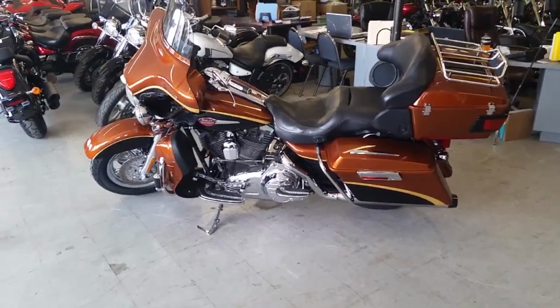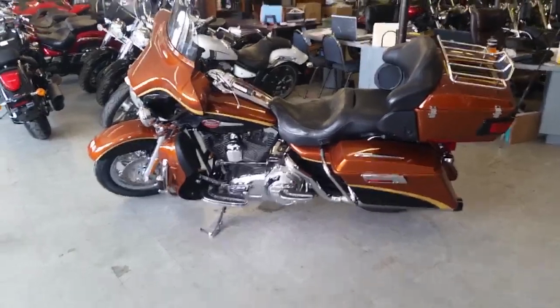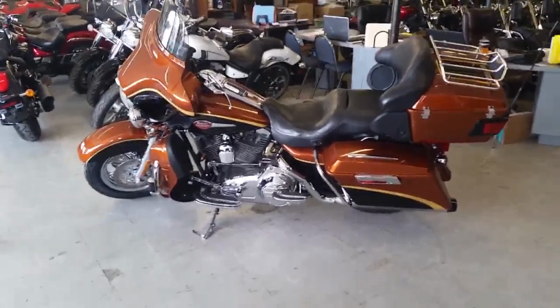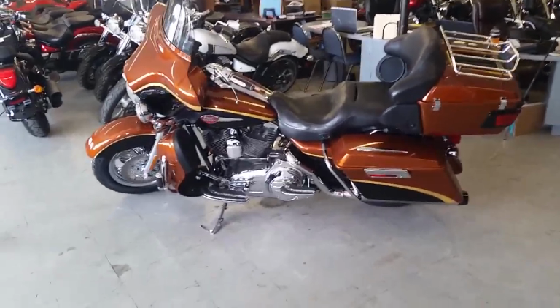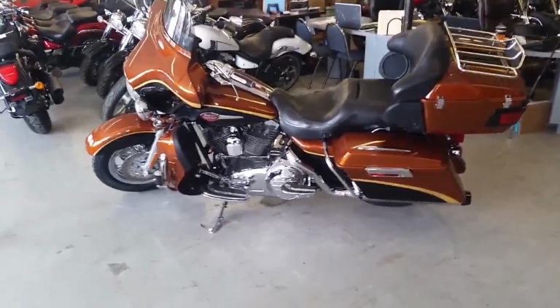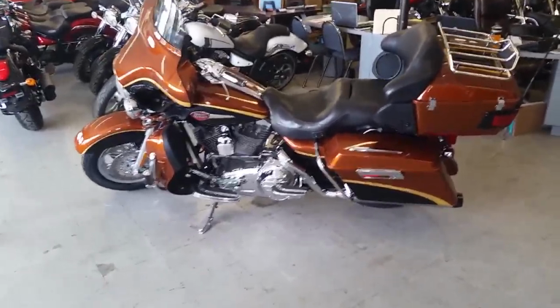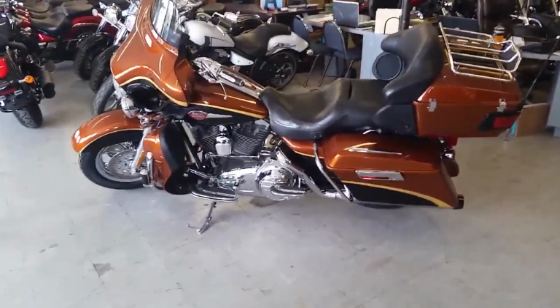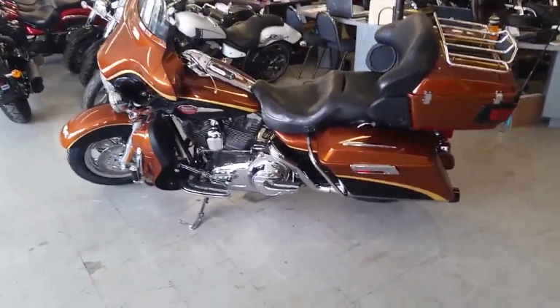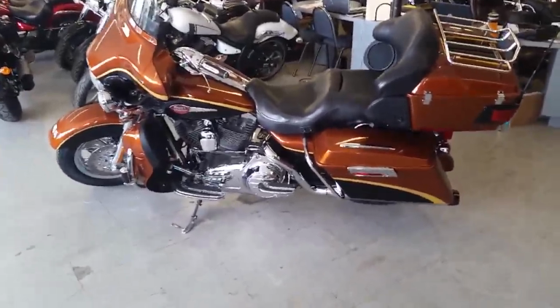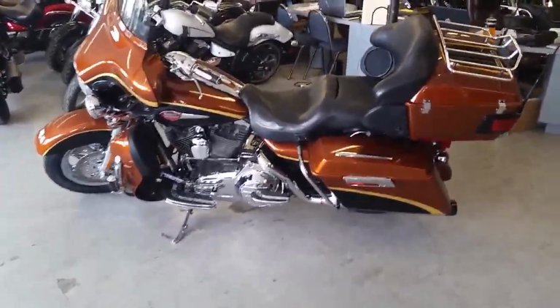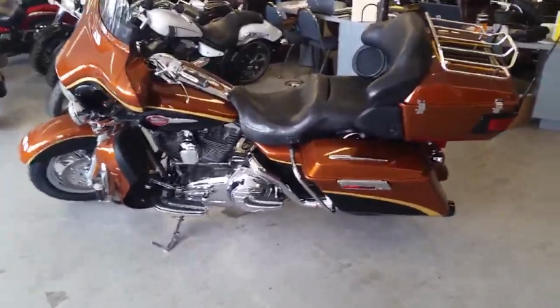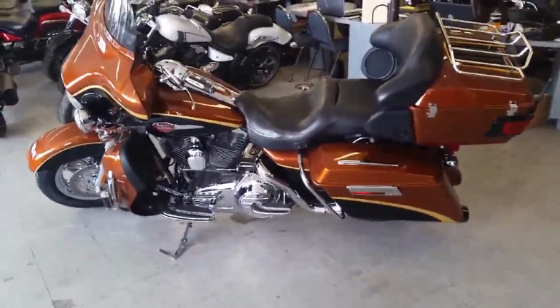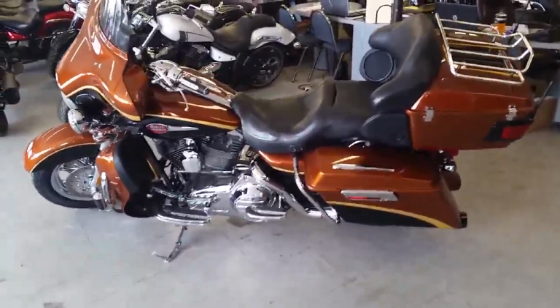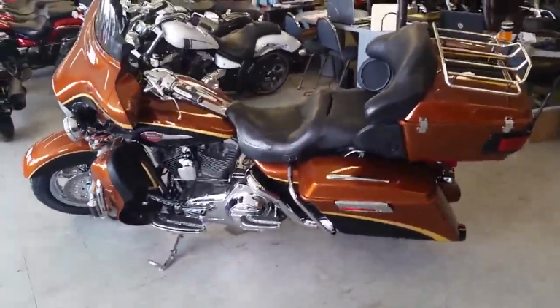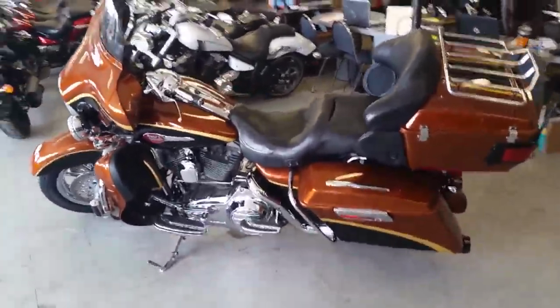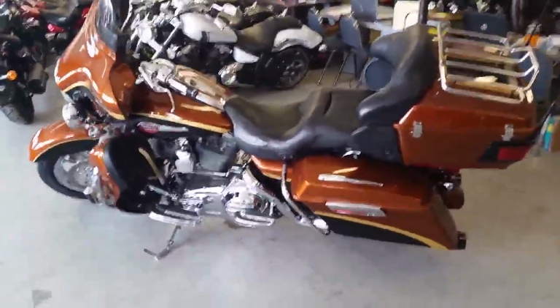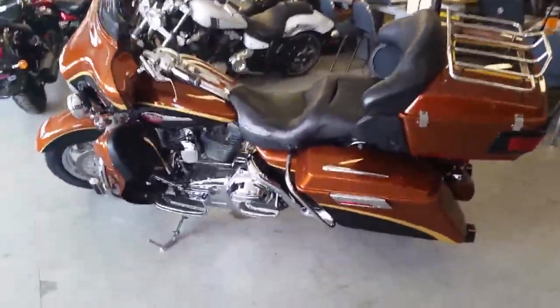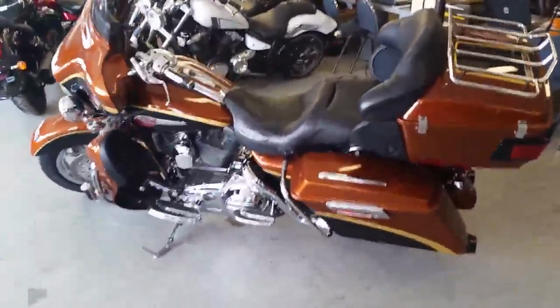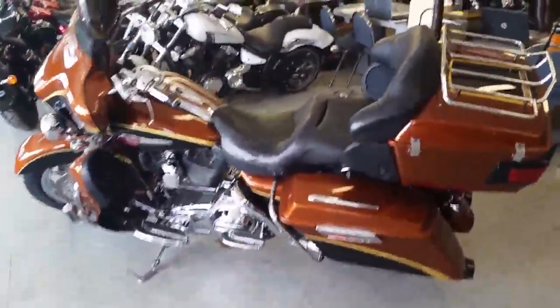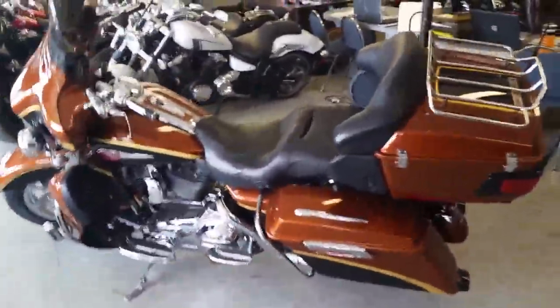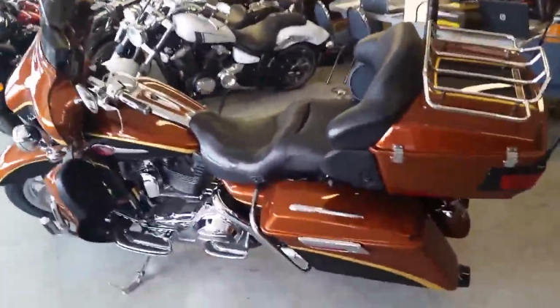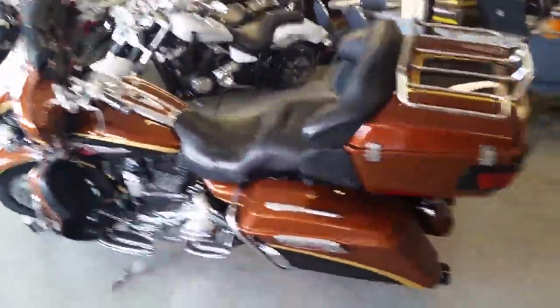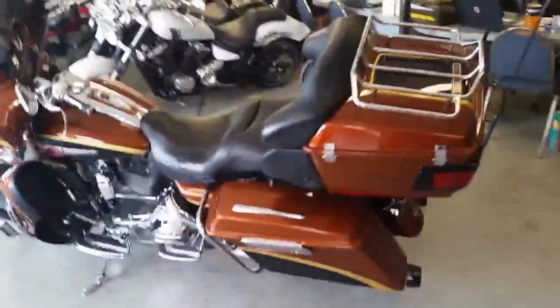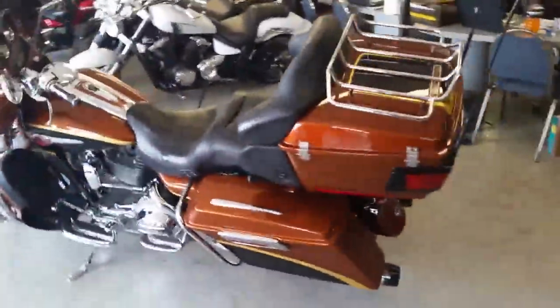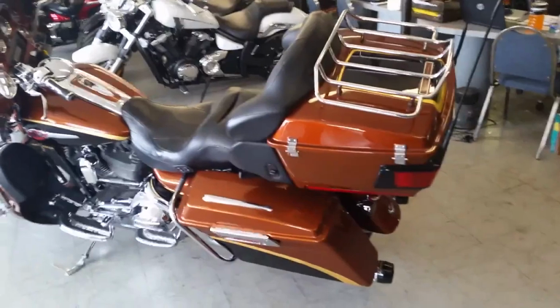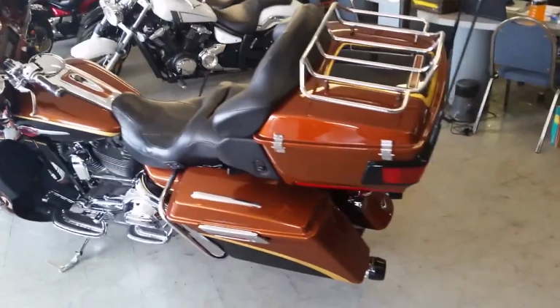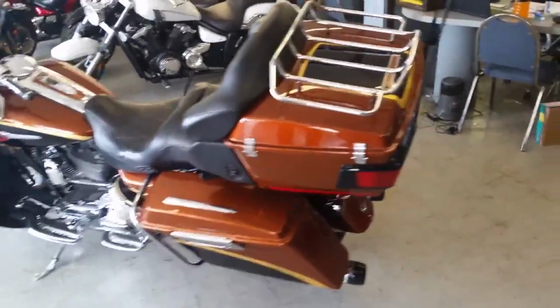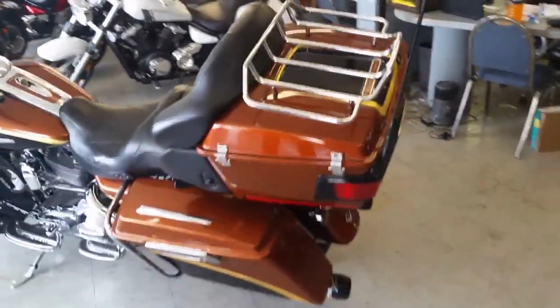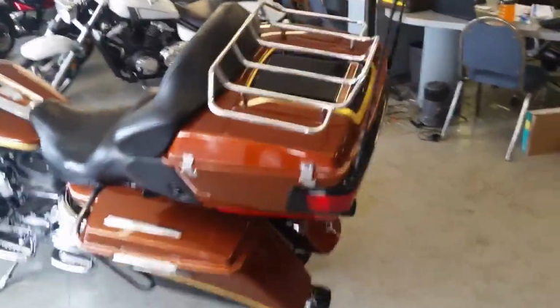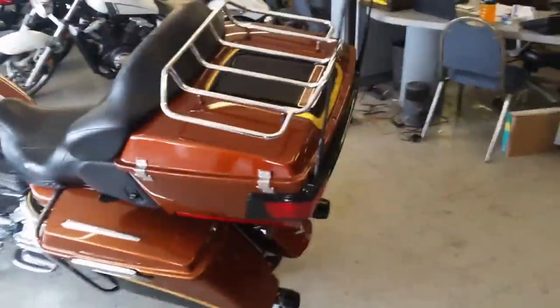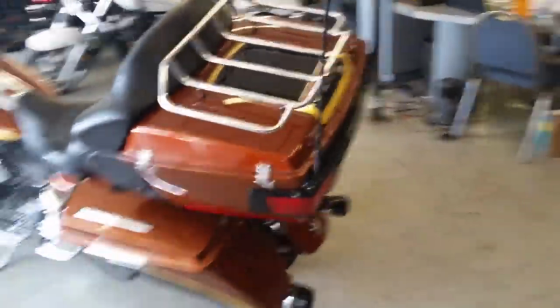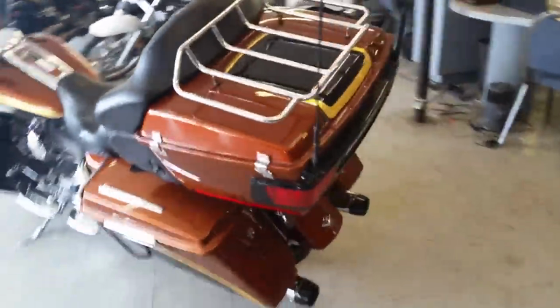Guys, we got a ton of Harley-Davidson in here and we got guaranteed financing for anybody looking for a Harley.